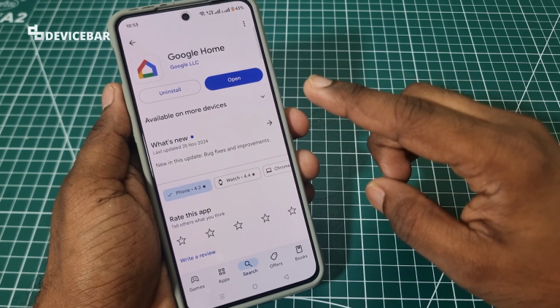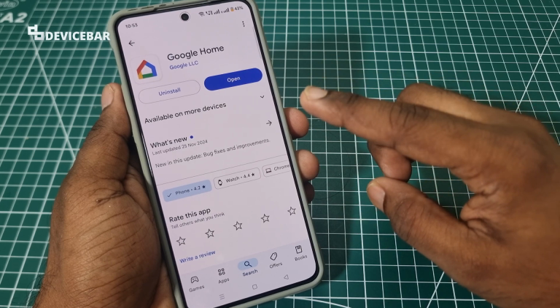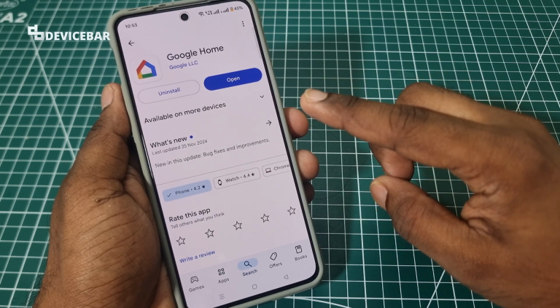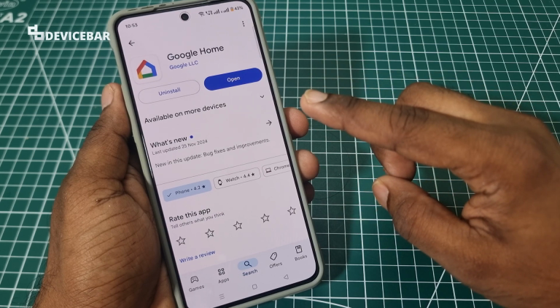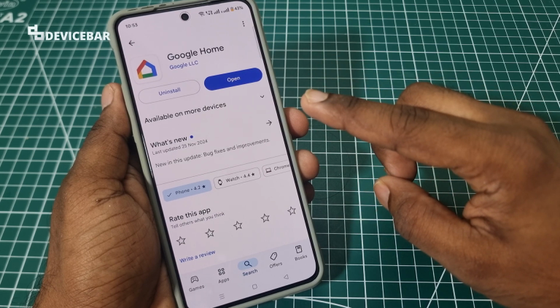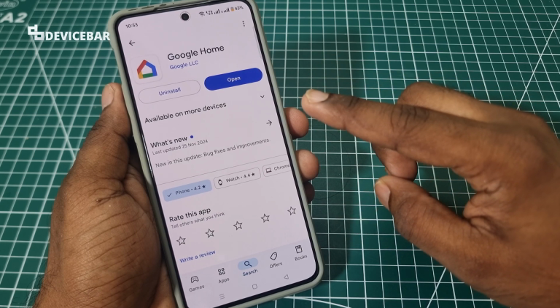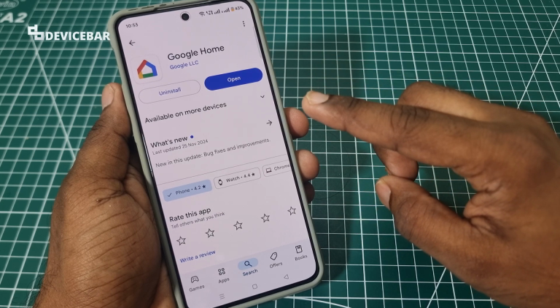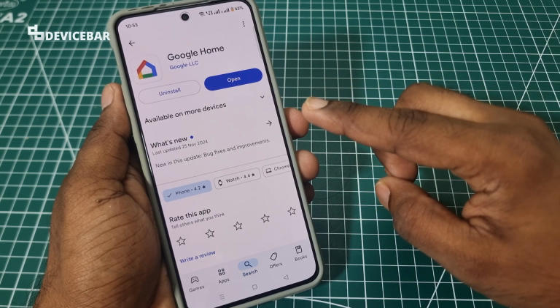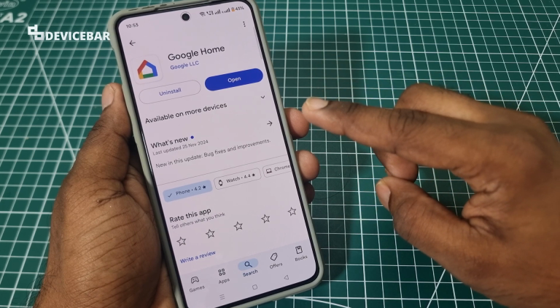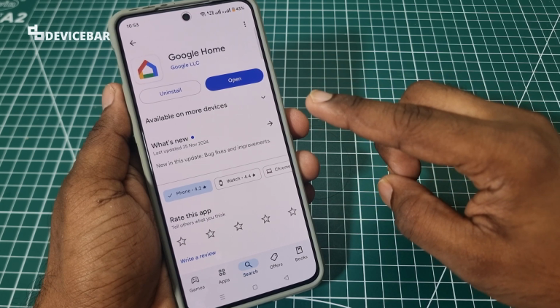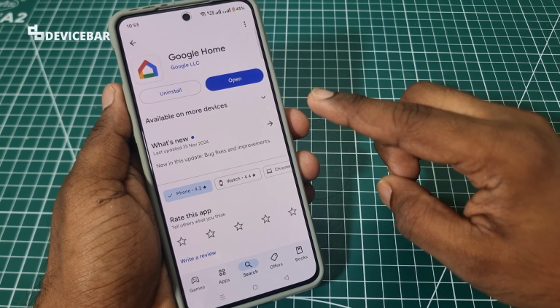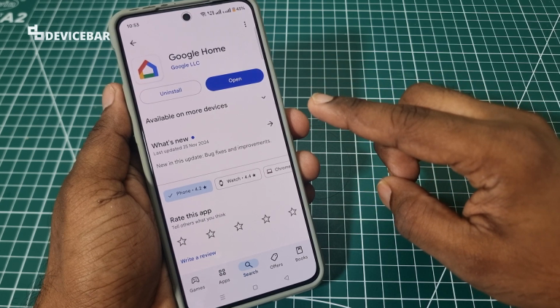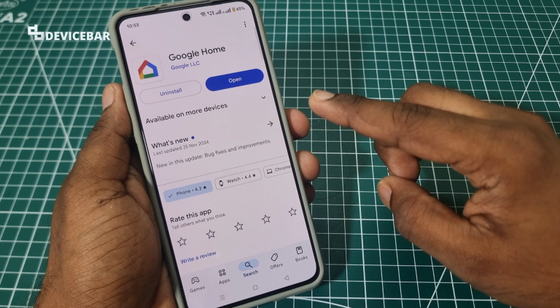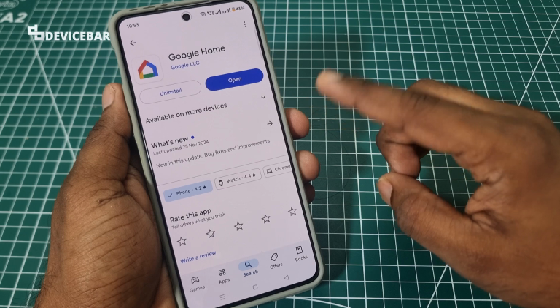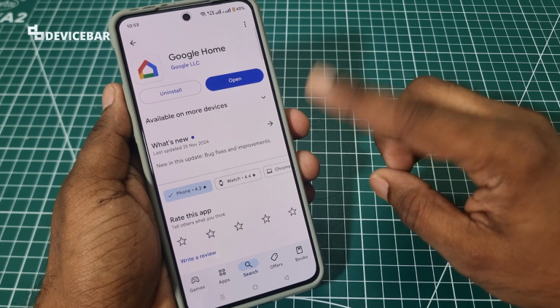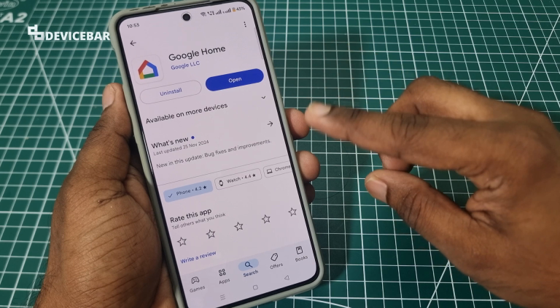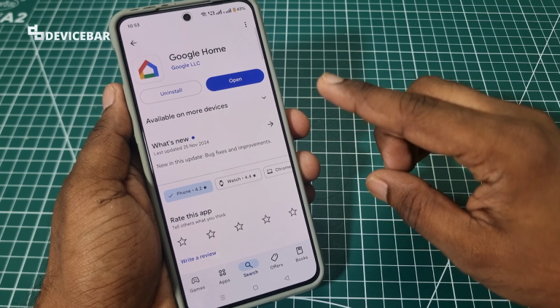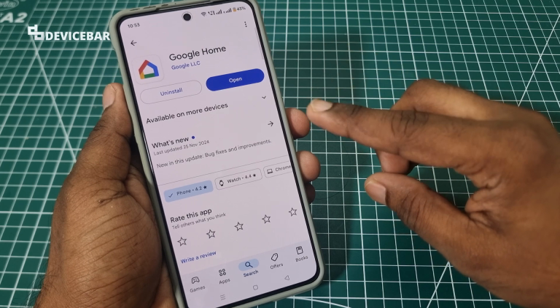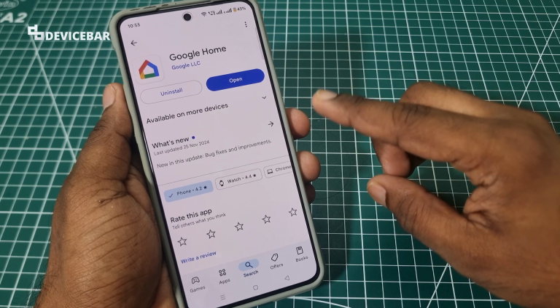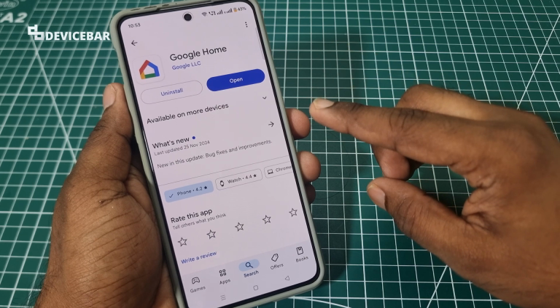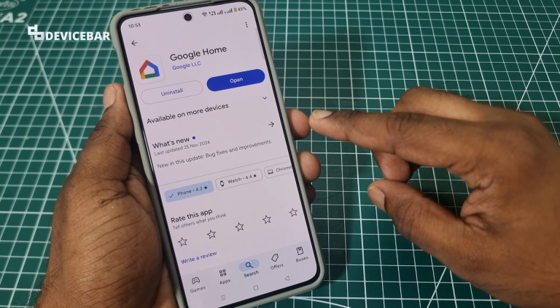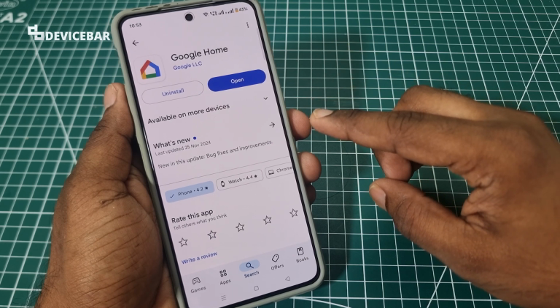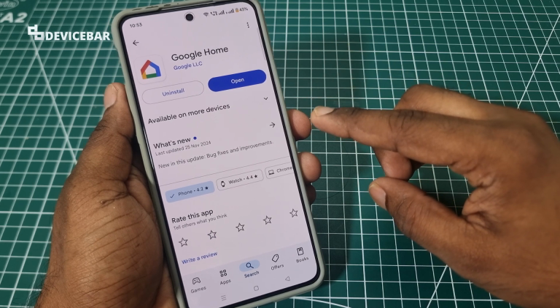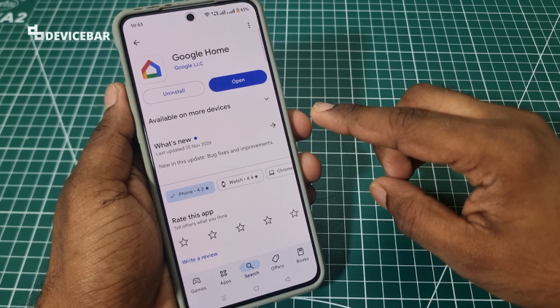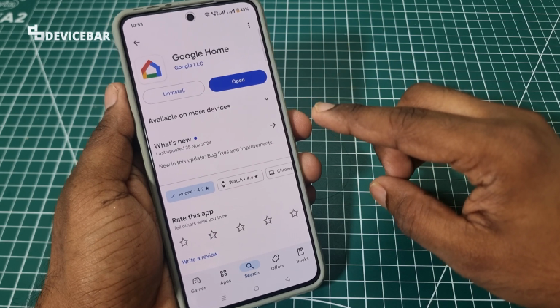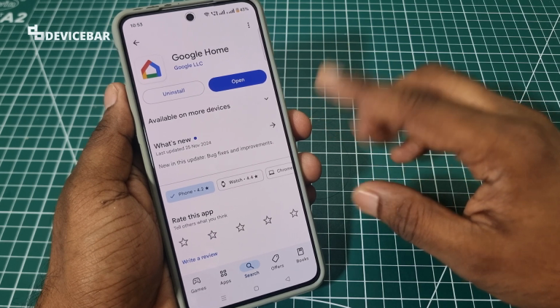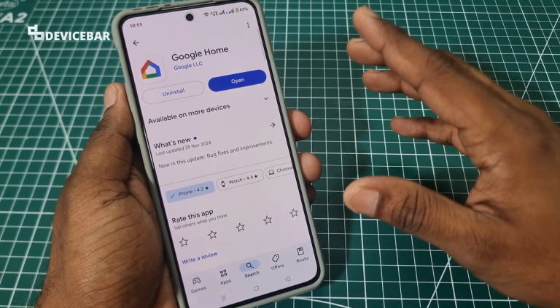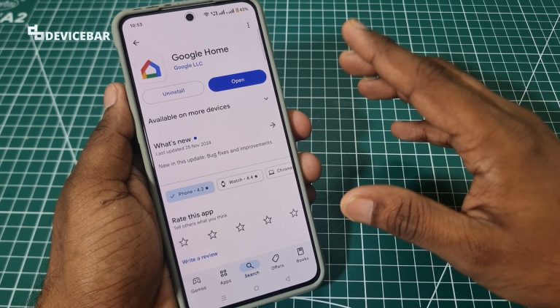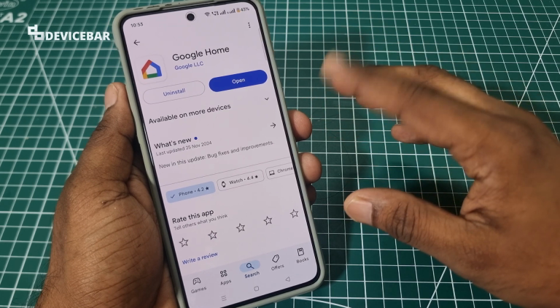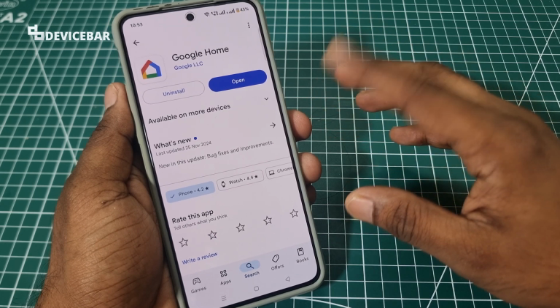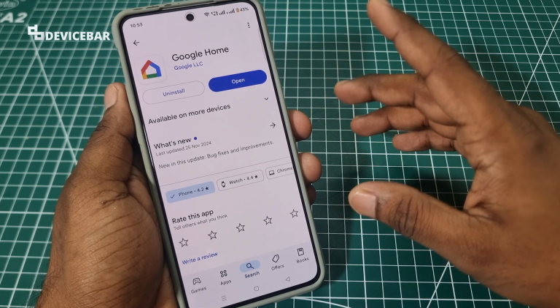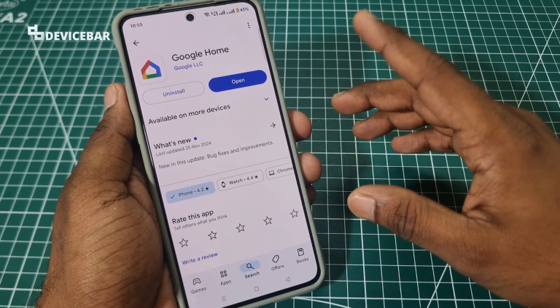First, we need to have the Google Home app for this. It is available for both Android and iOS devices like iPhone.